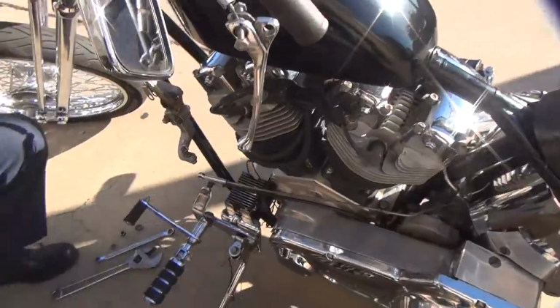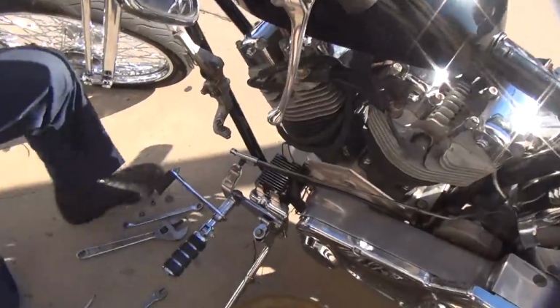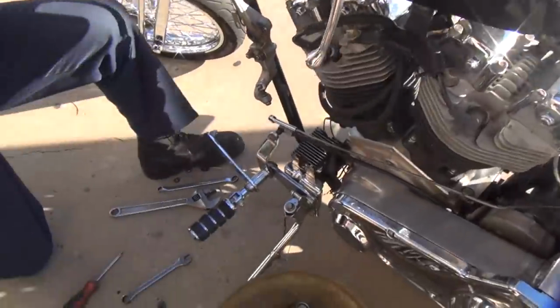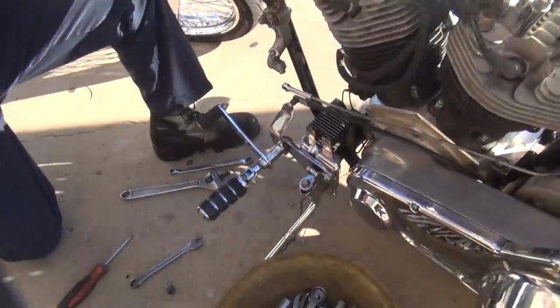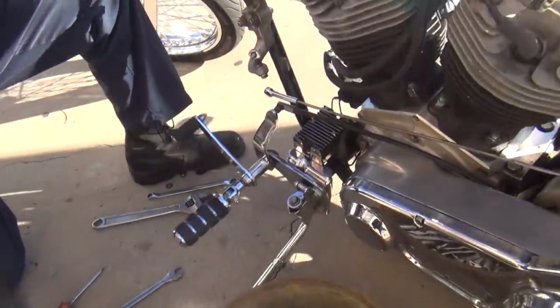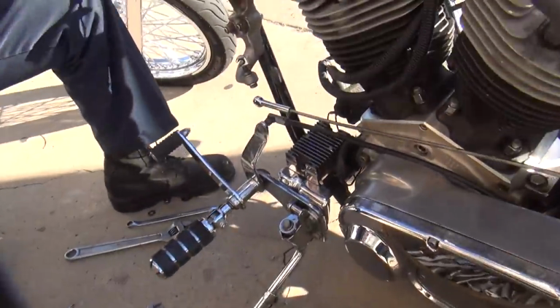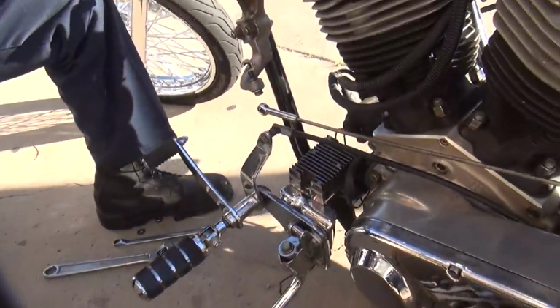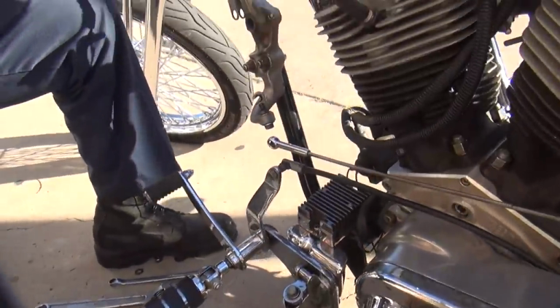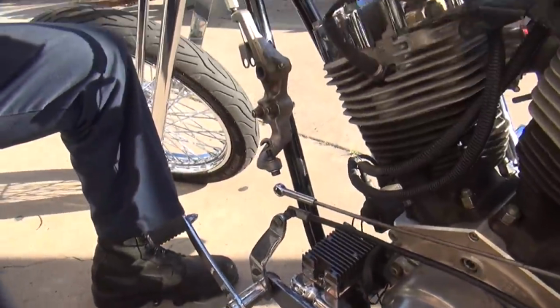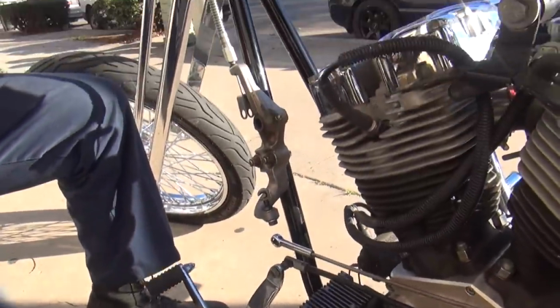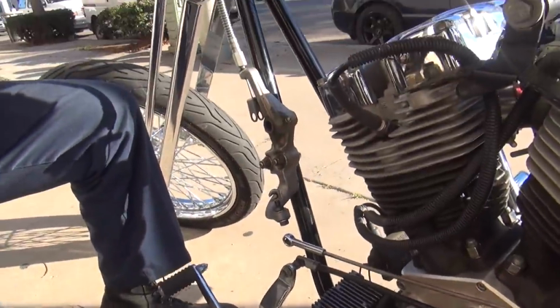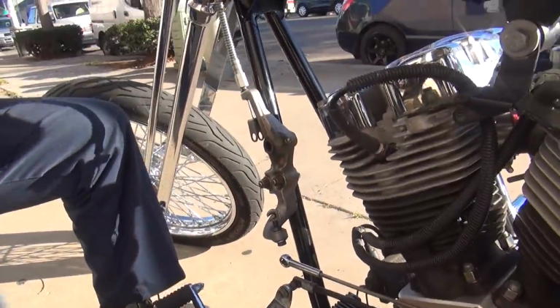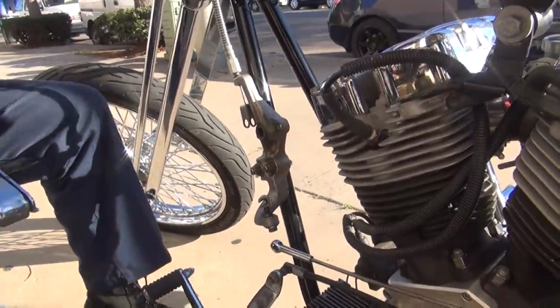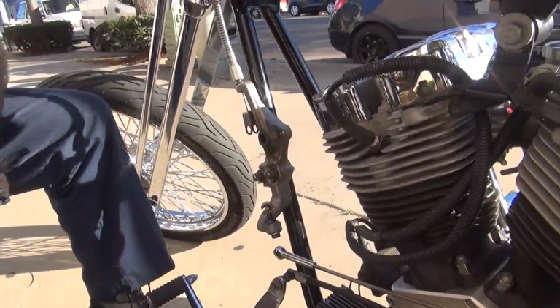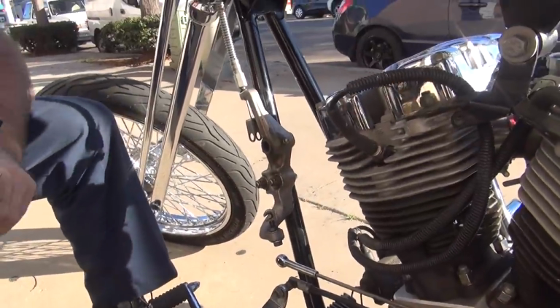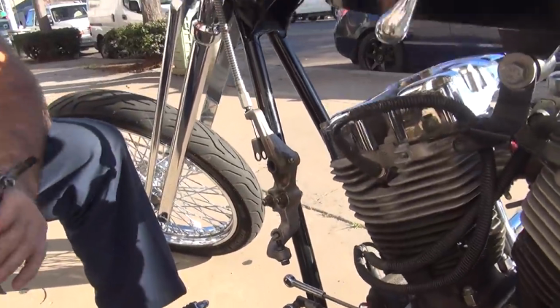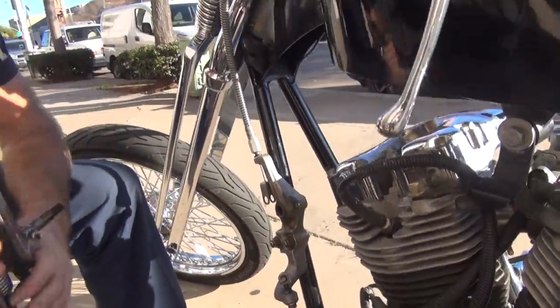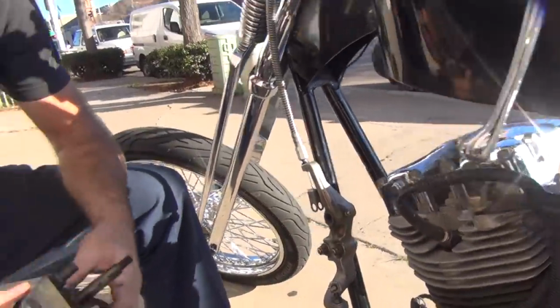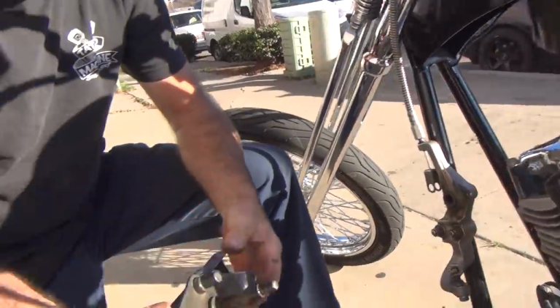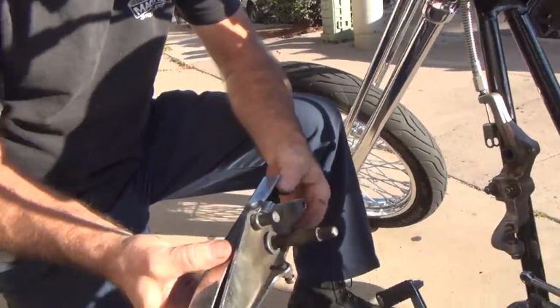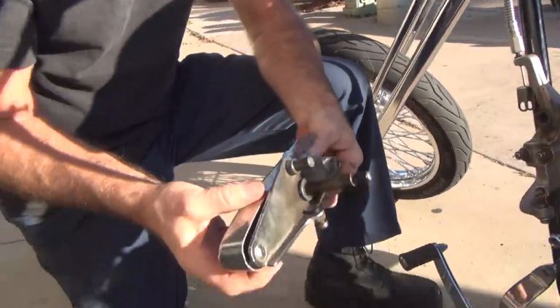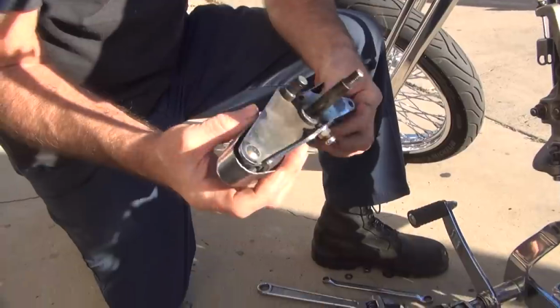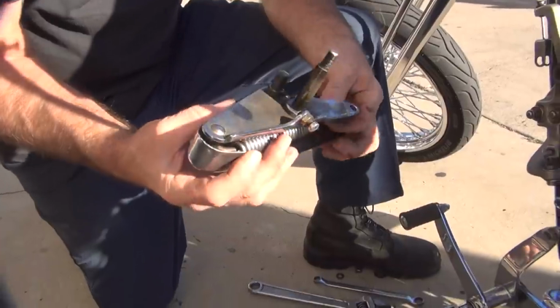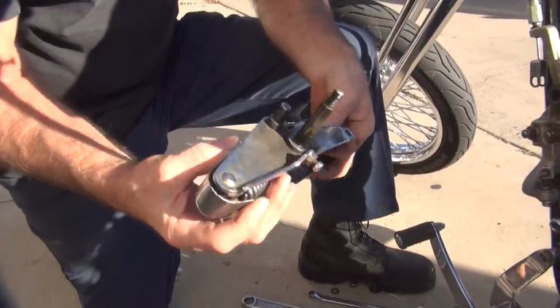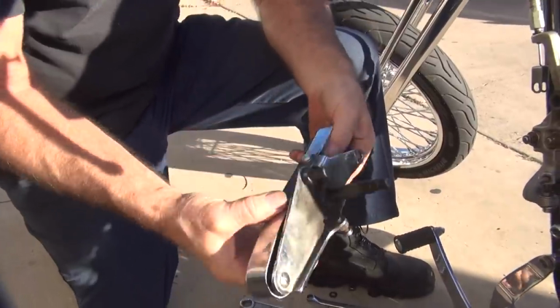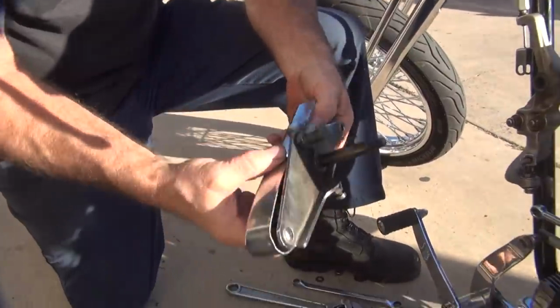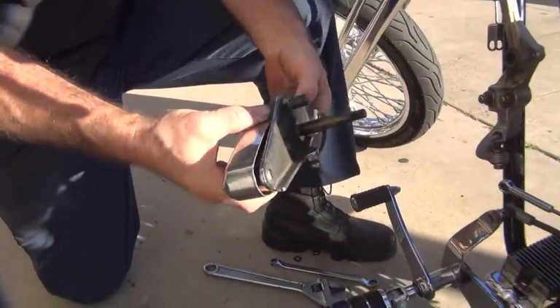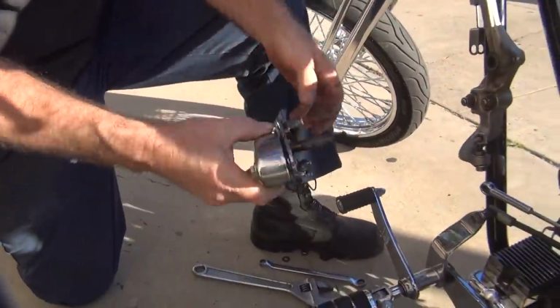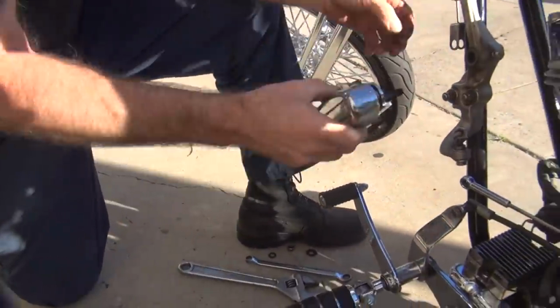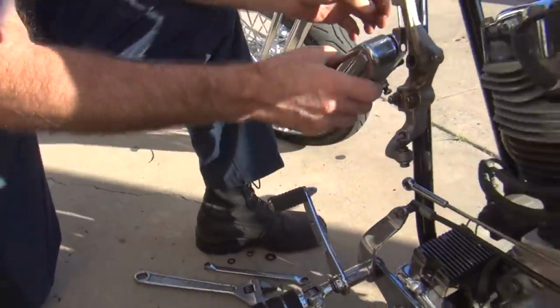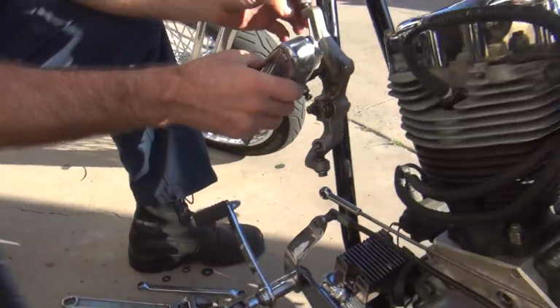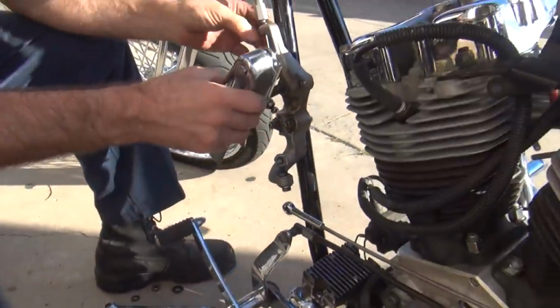If you don't leave a message, I don't return your call. Okay. Yeah, that's back and ready to go back together now.